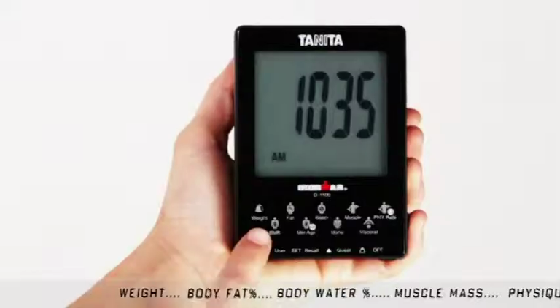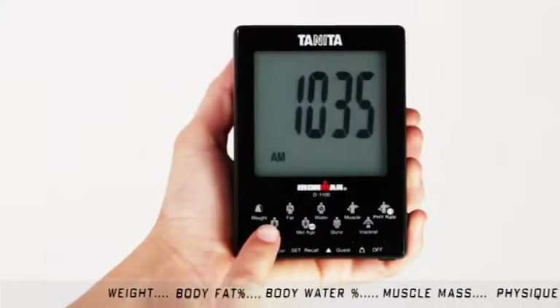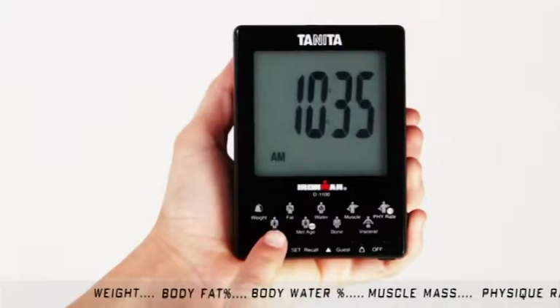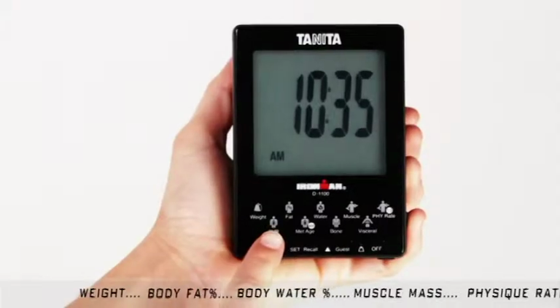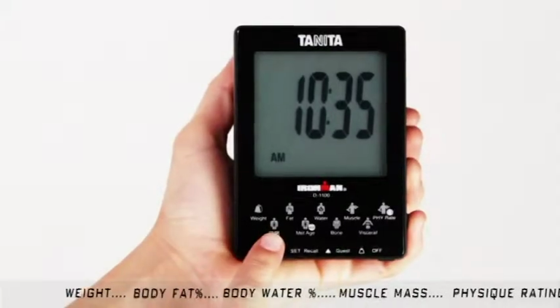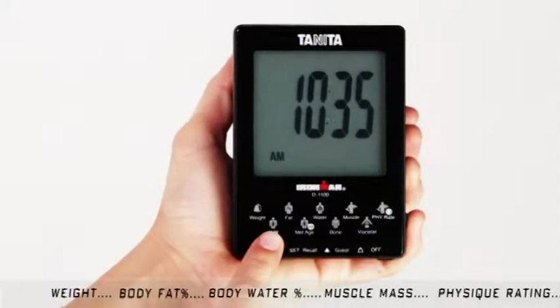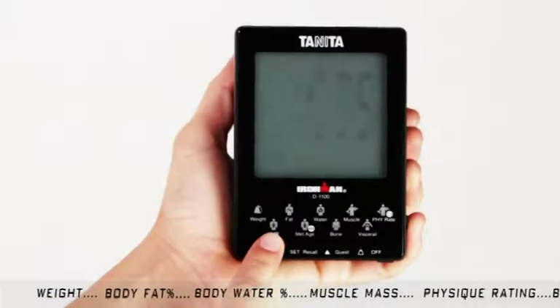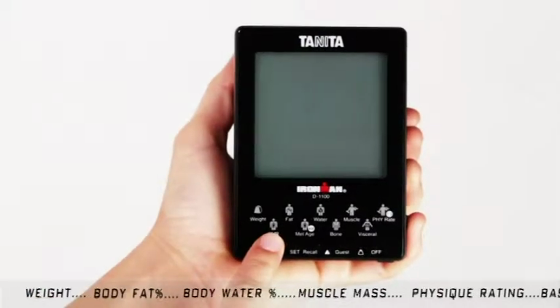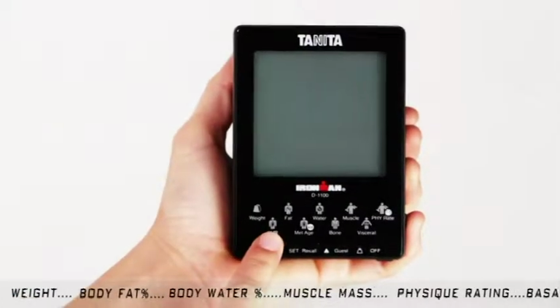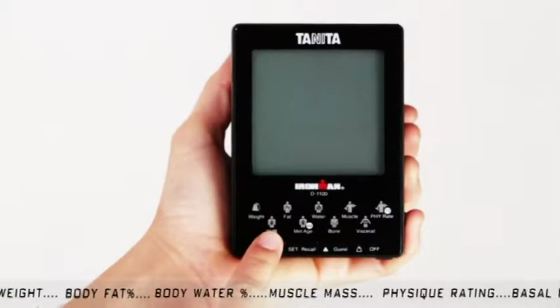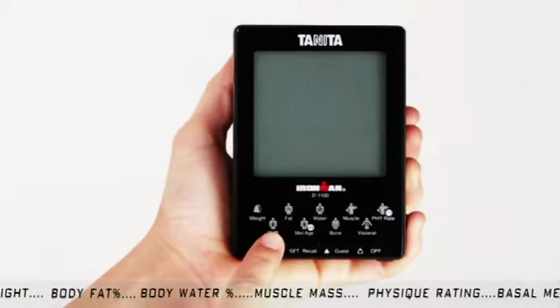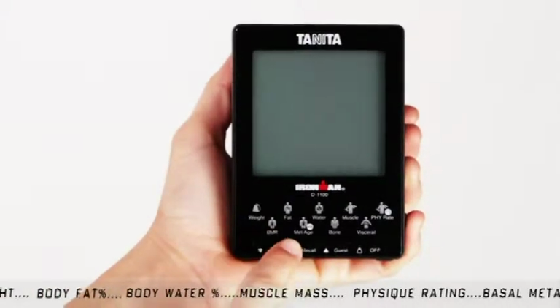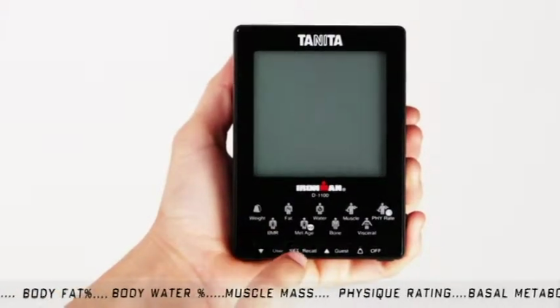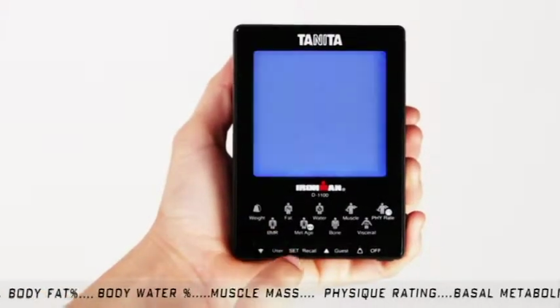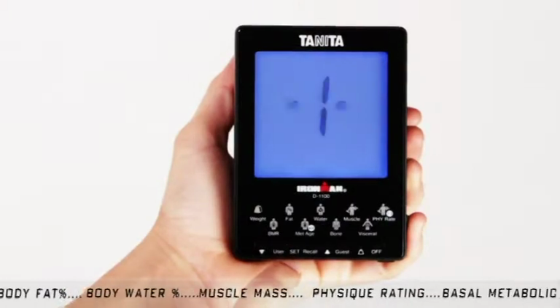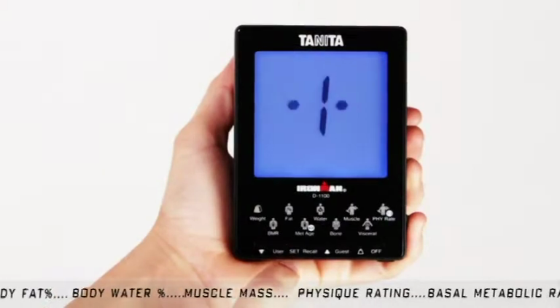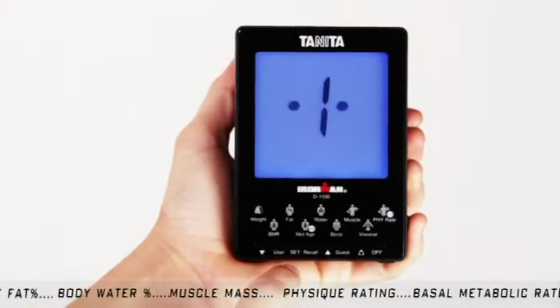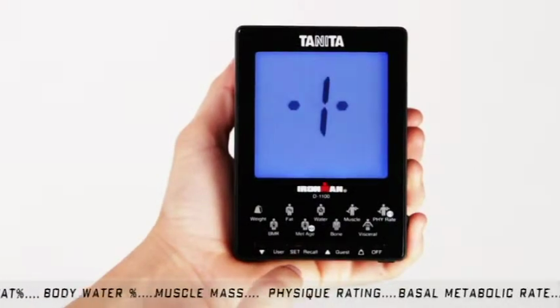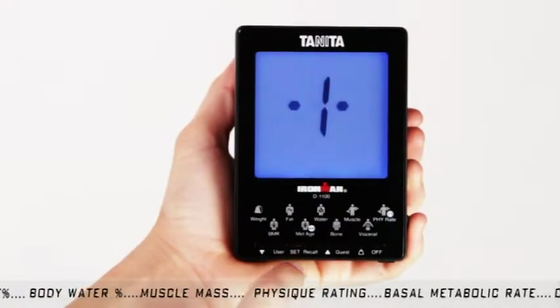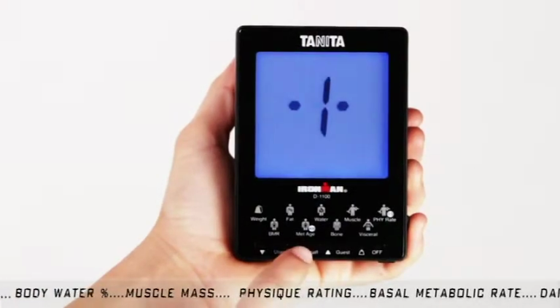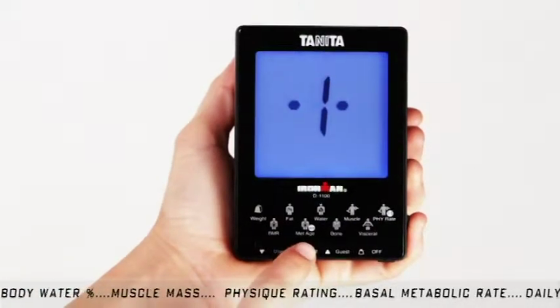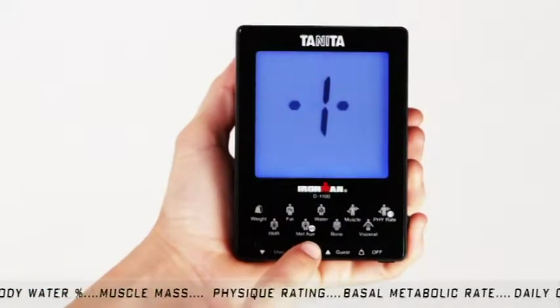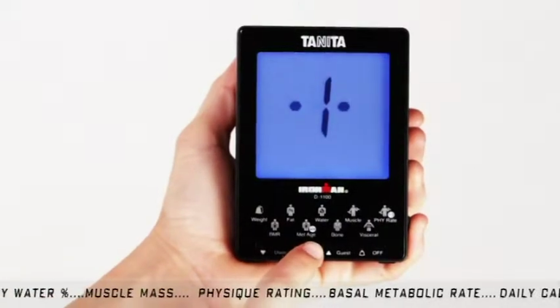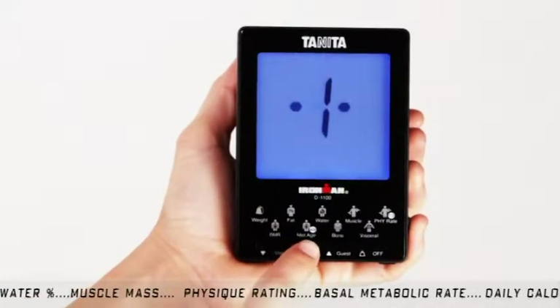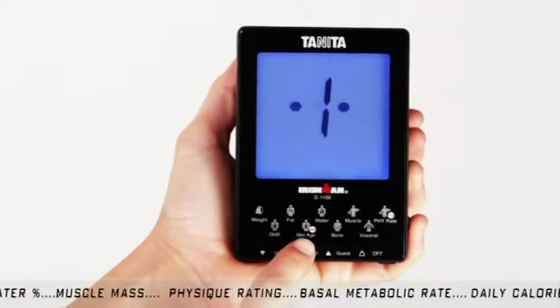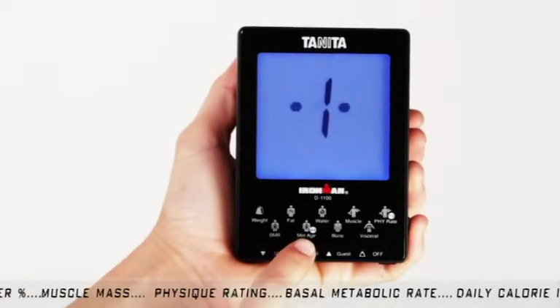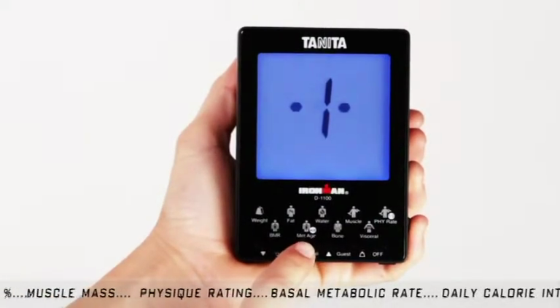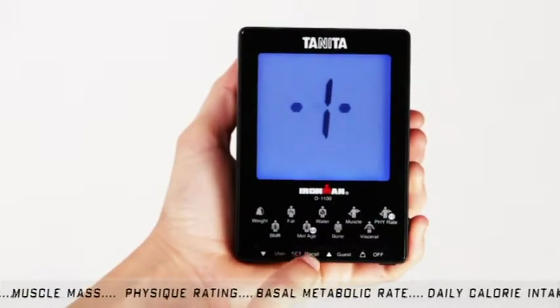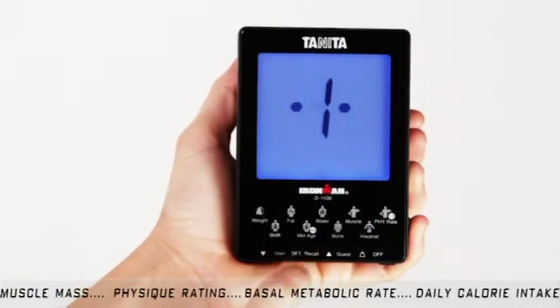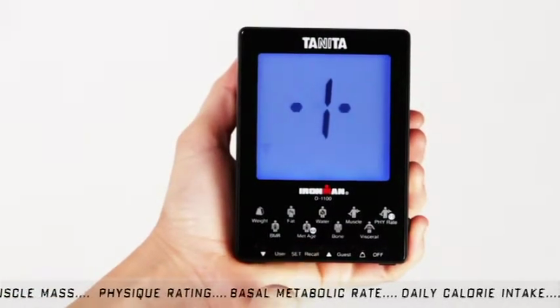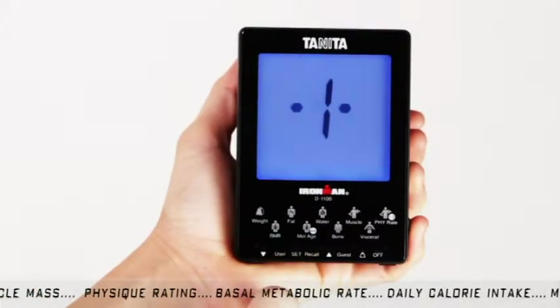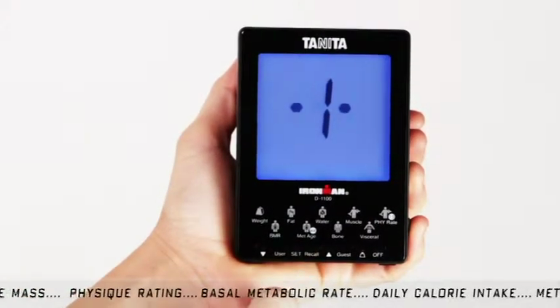You simply press User, choose your user profile number using the arrow keys, and press Set.